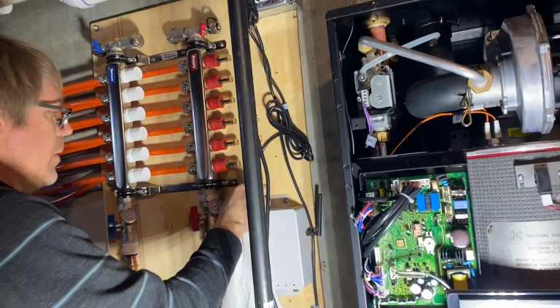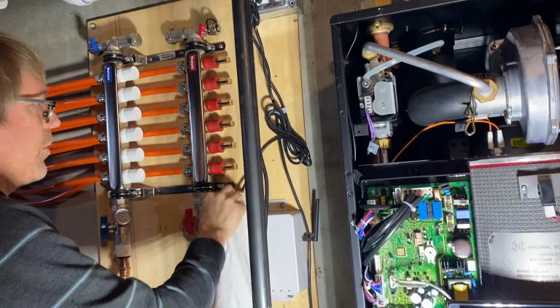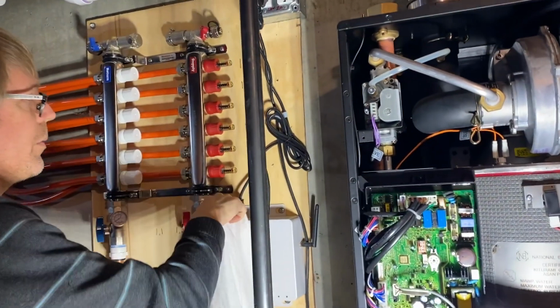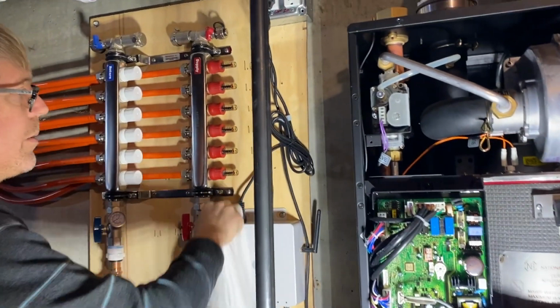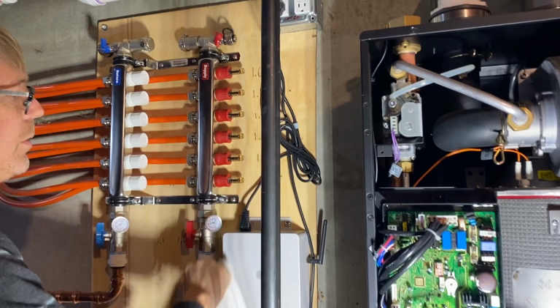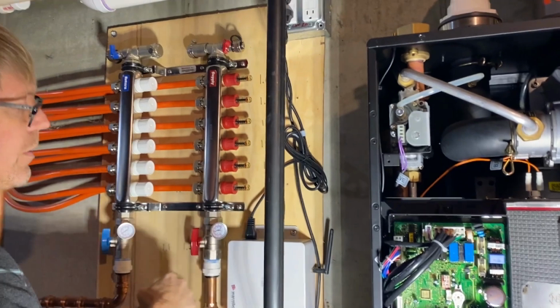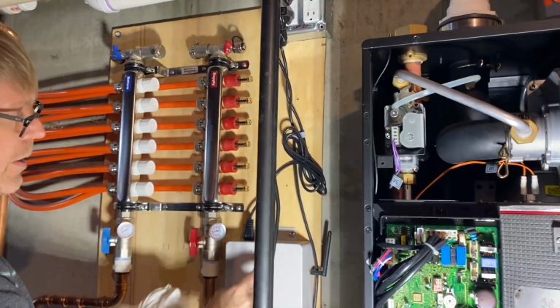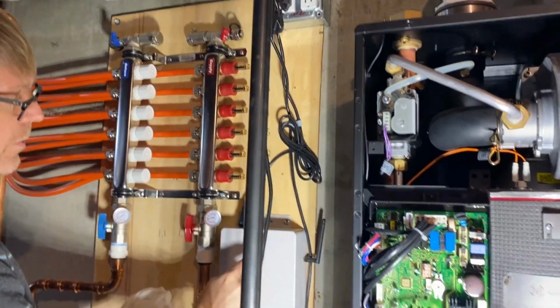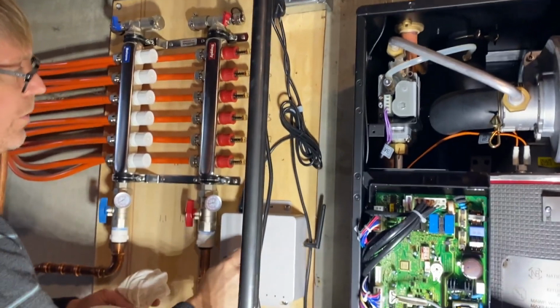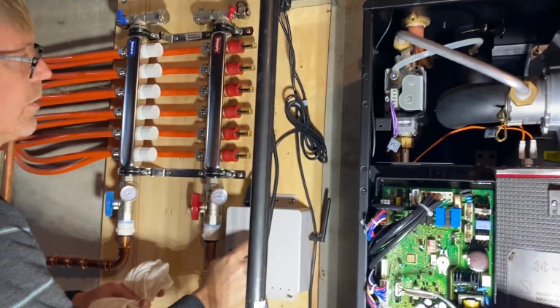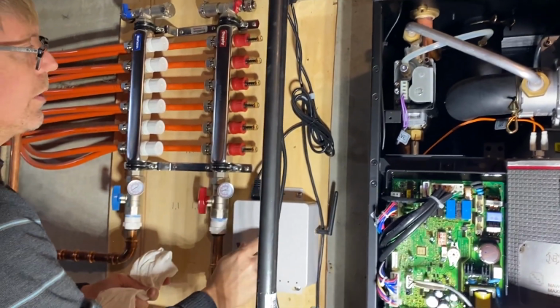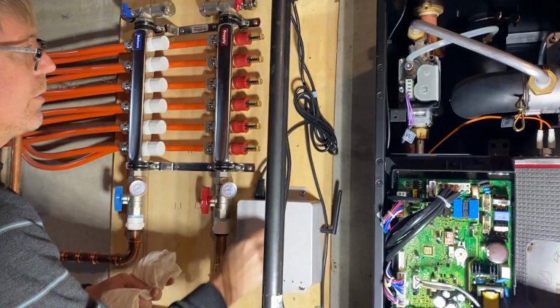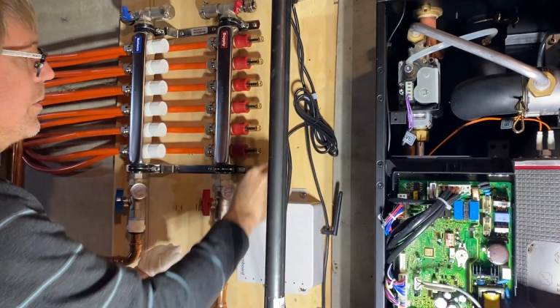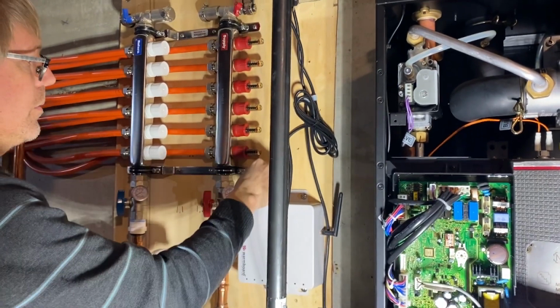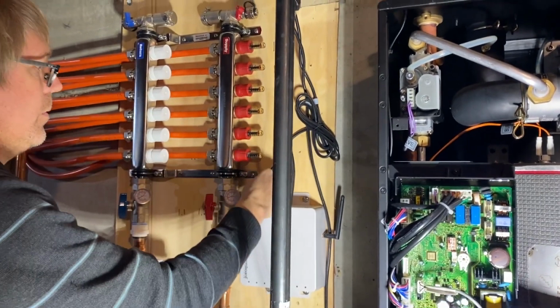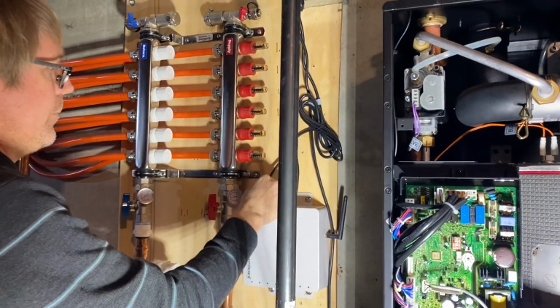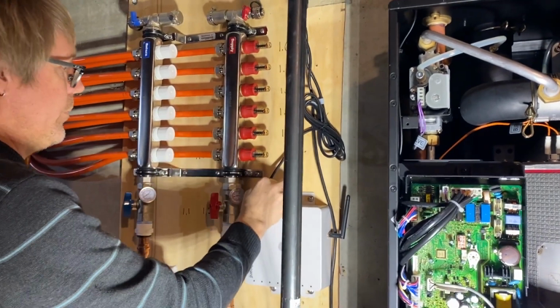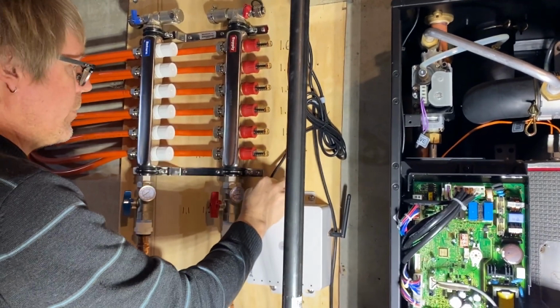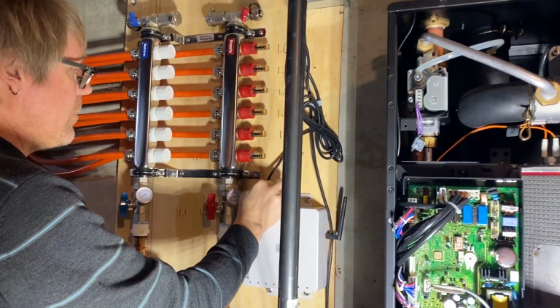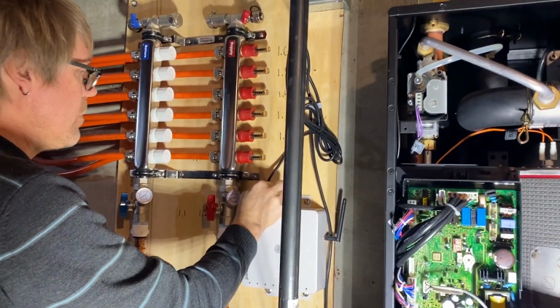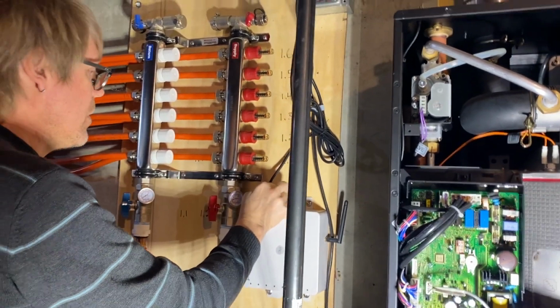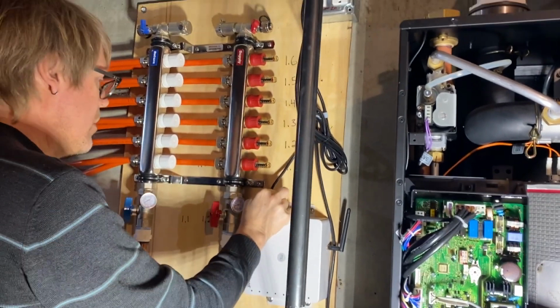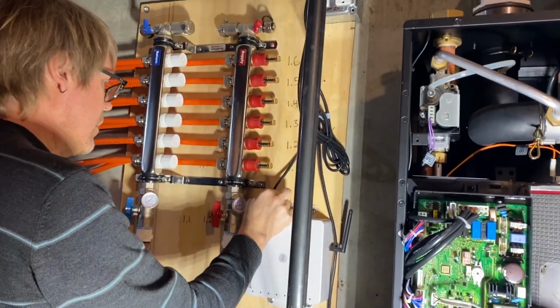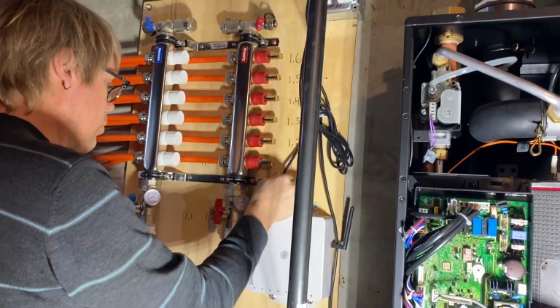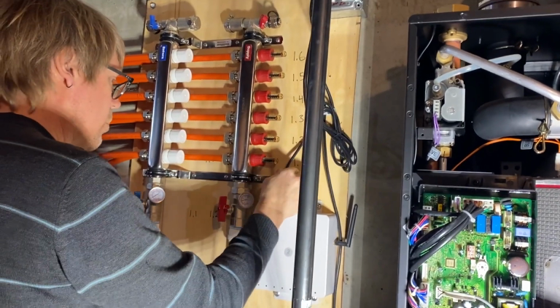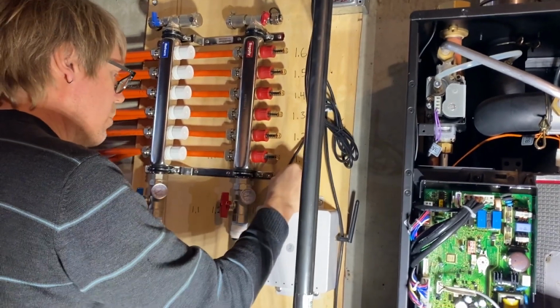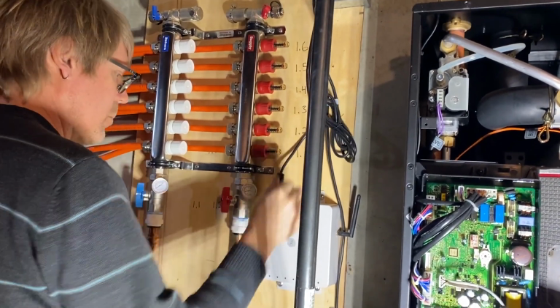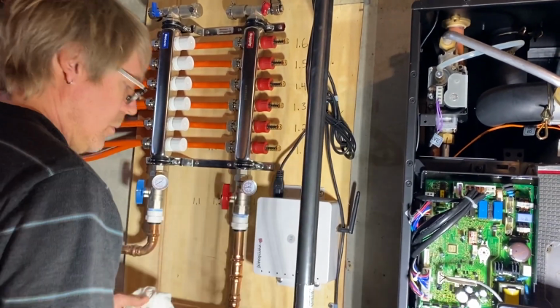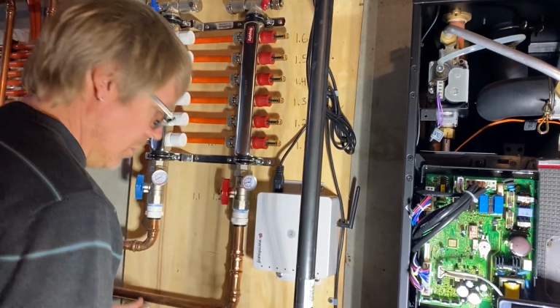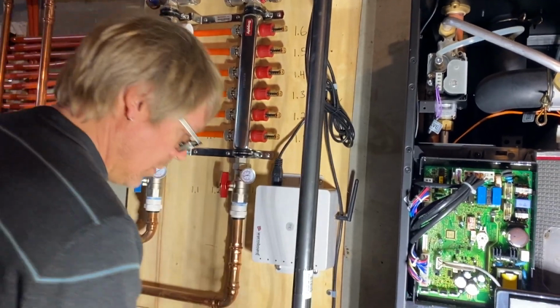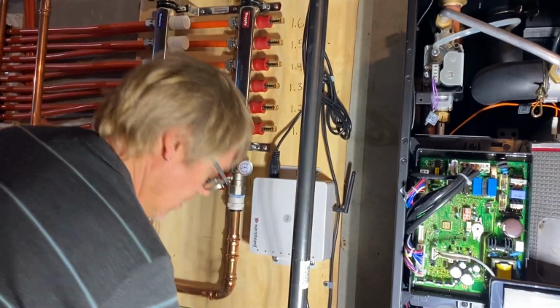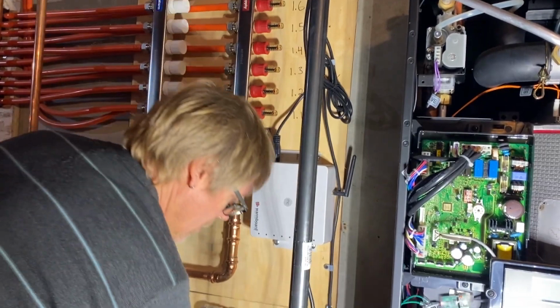So we want to unplug these? Yeah, those are the manifold controllers — MC. So yeah, you're going to unplug those.